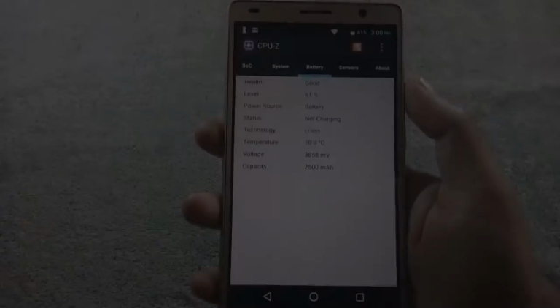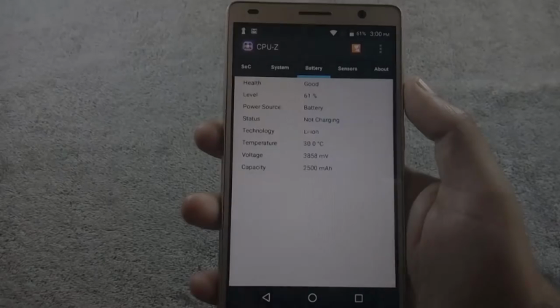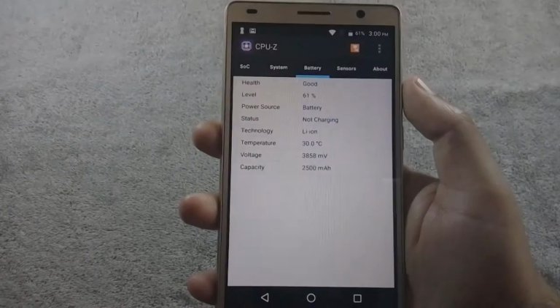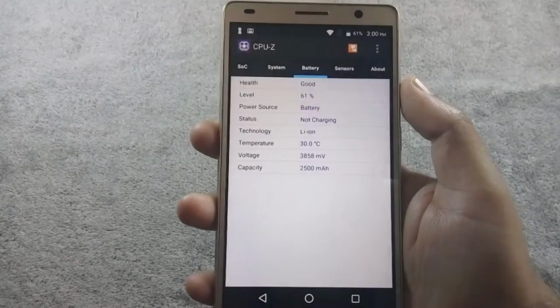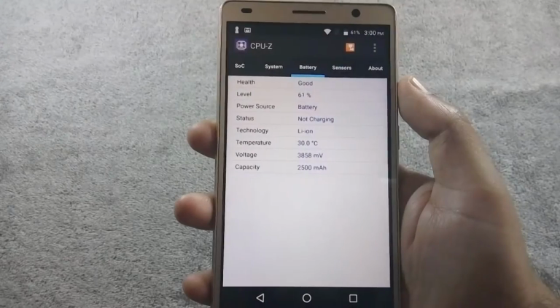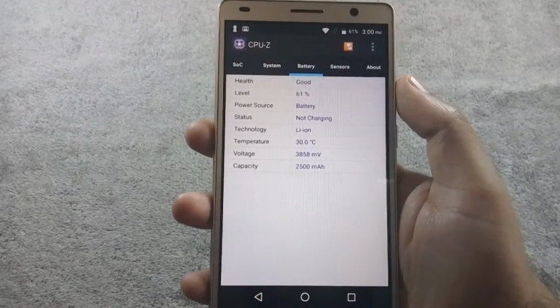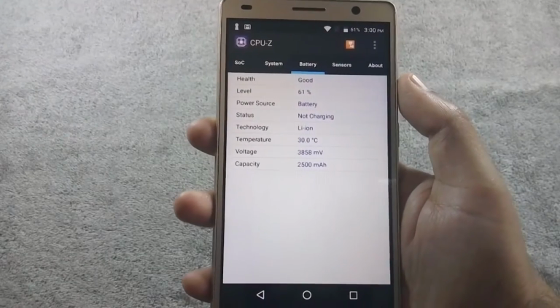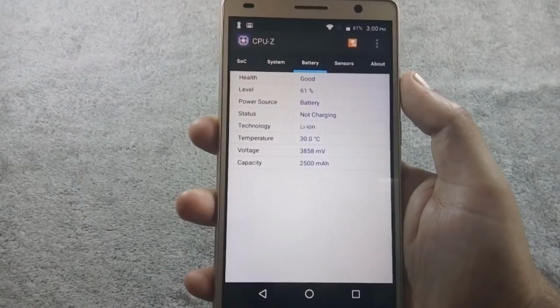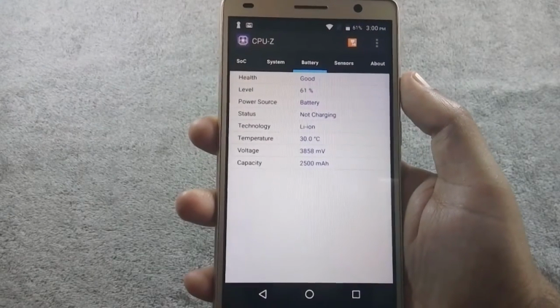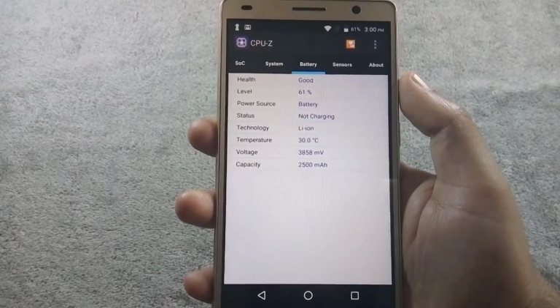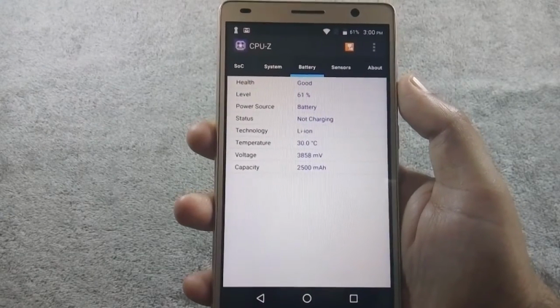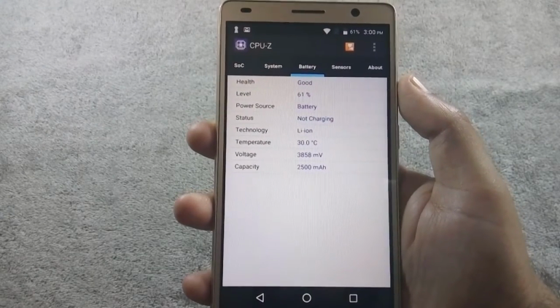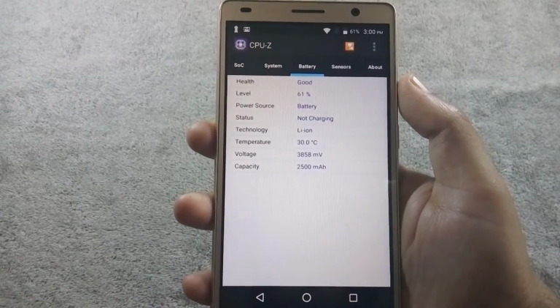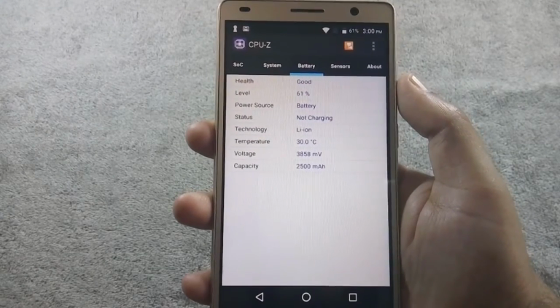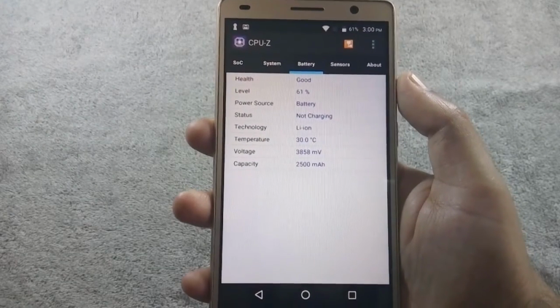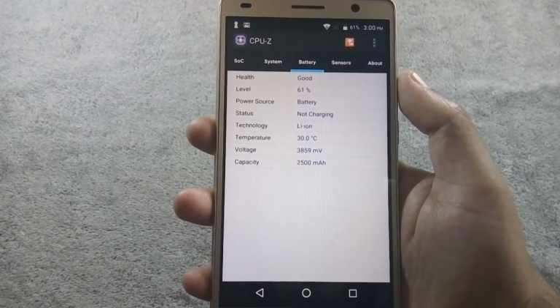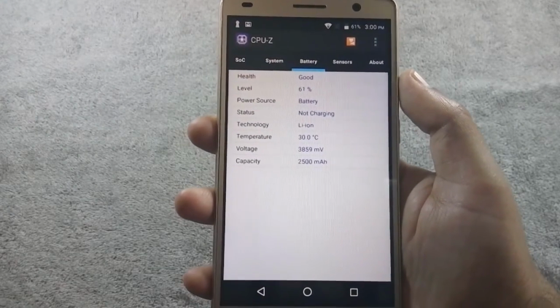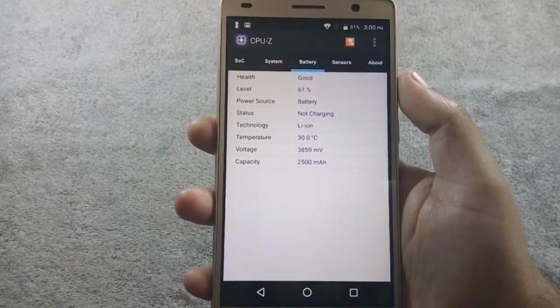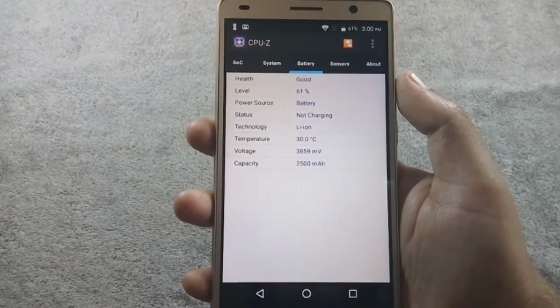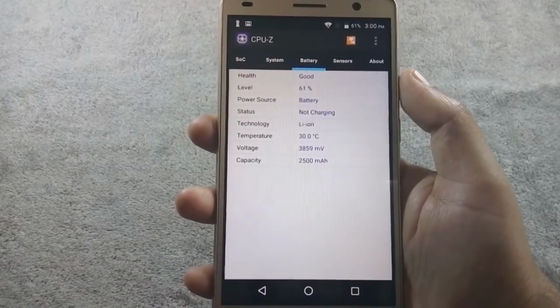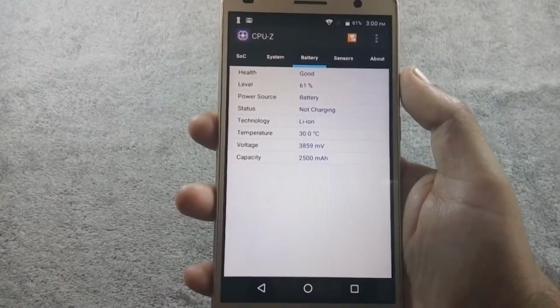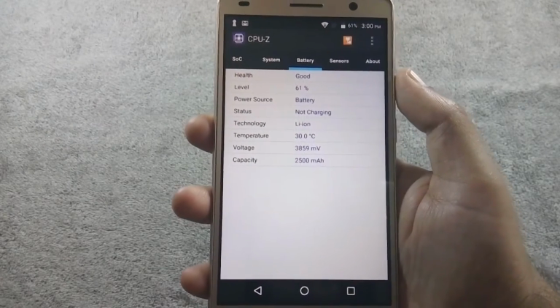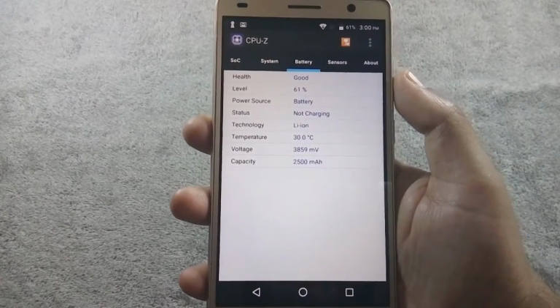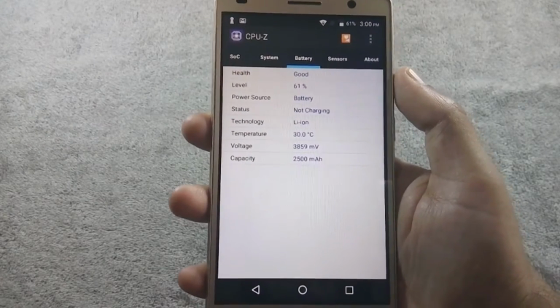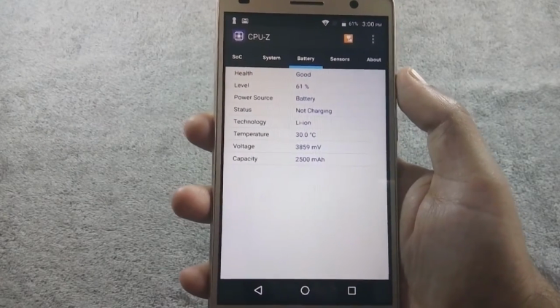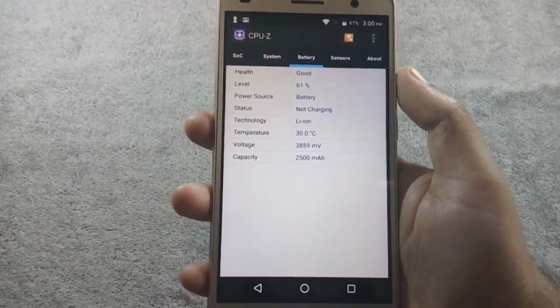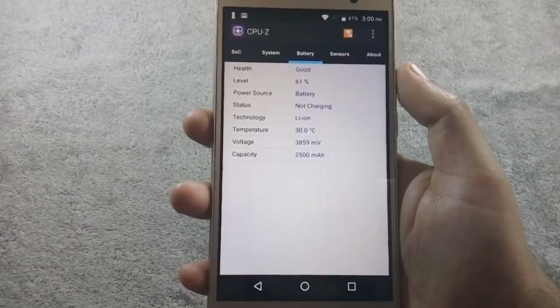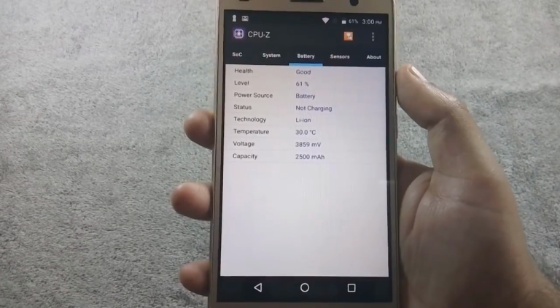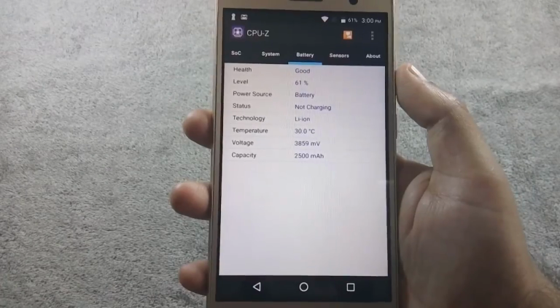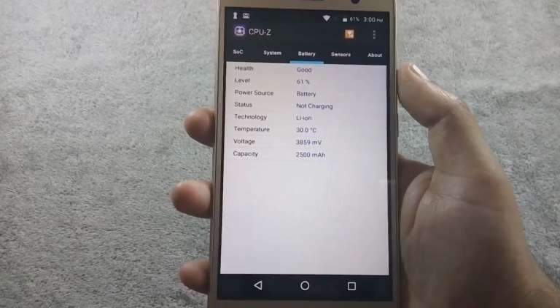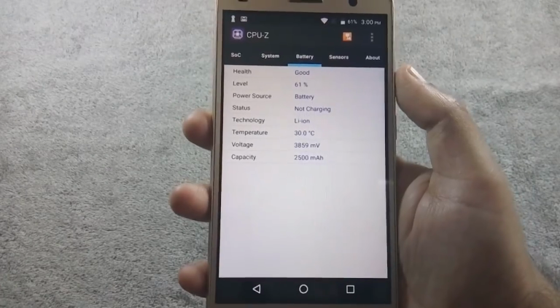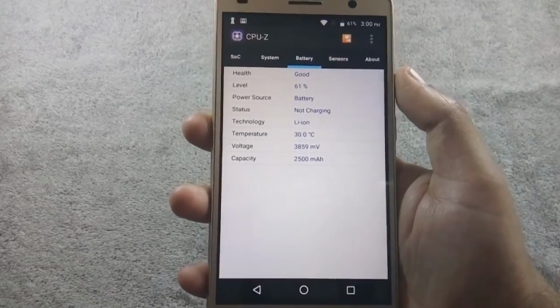Let me show you the initial battery percentage — battery is 61% at the moment and the time is 3 PM.